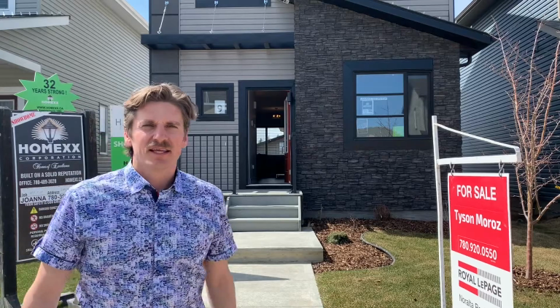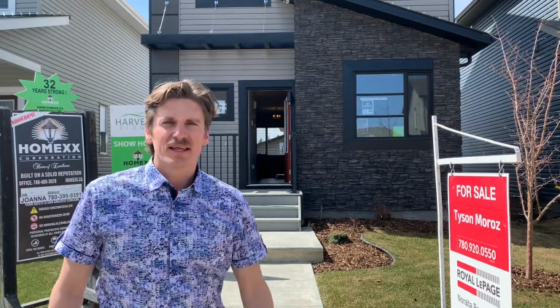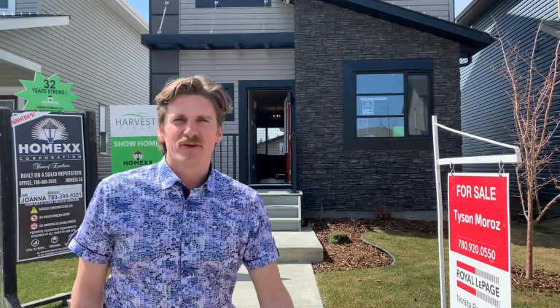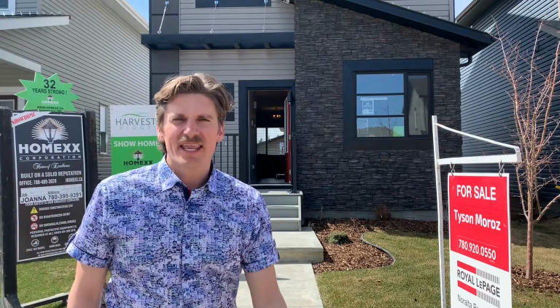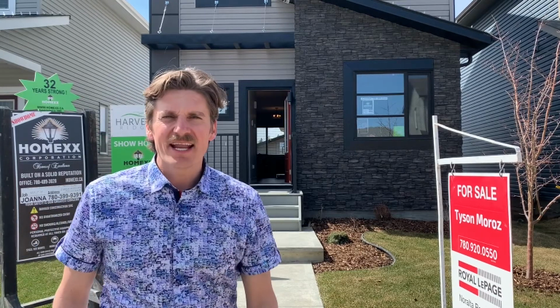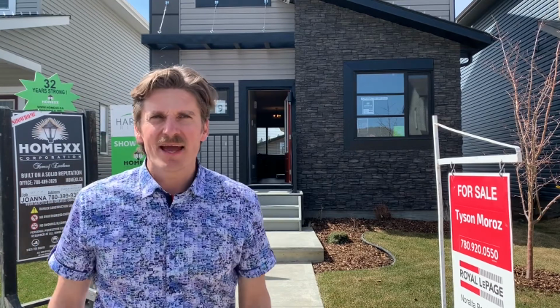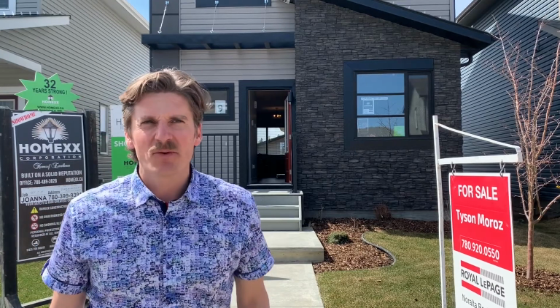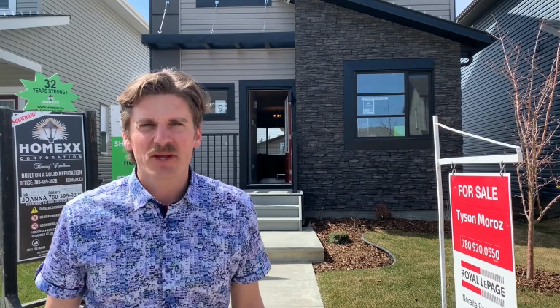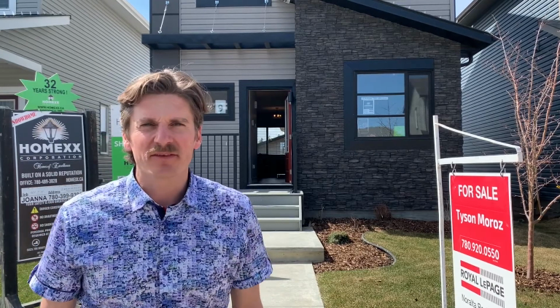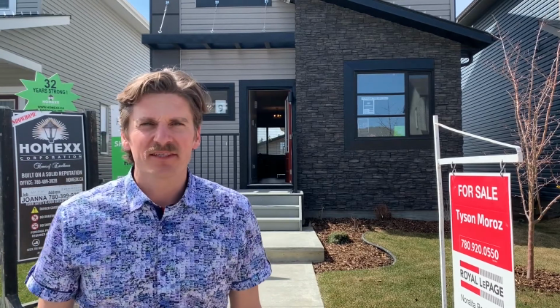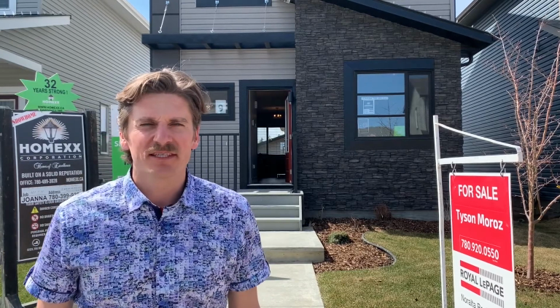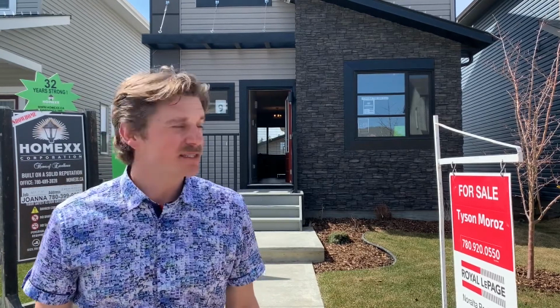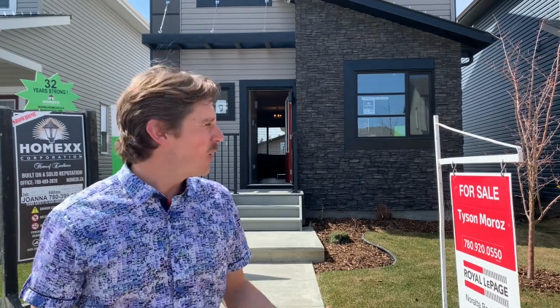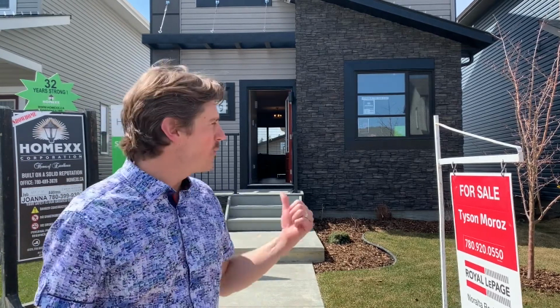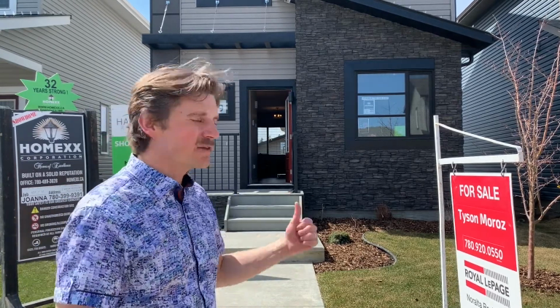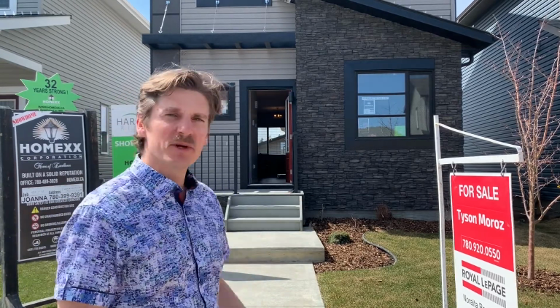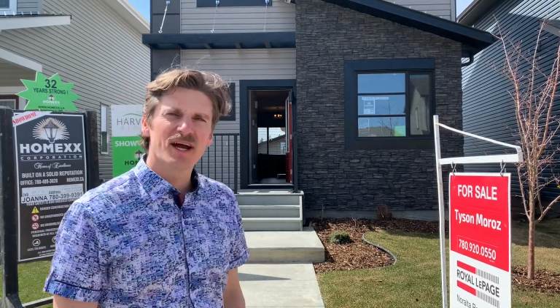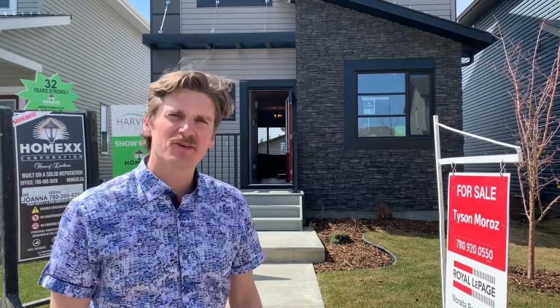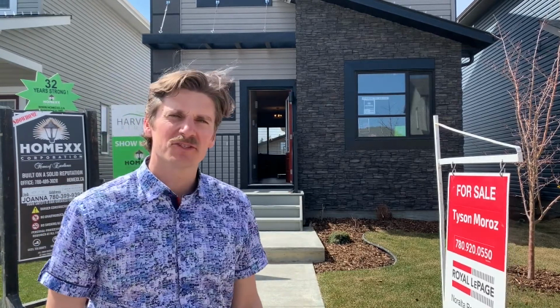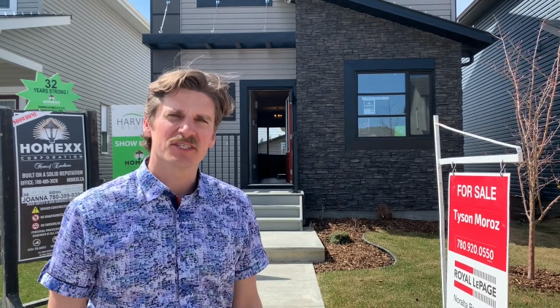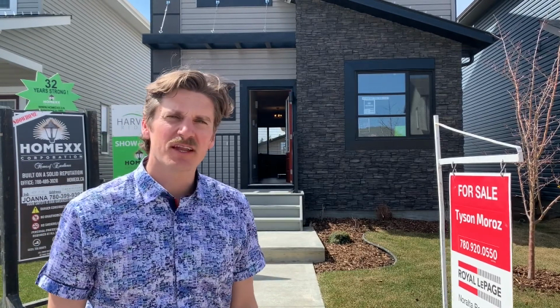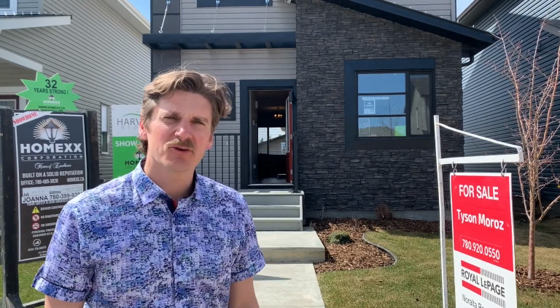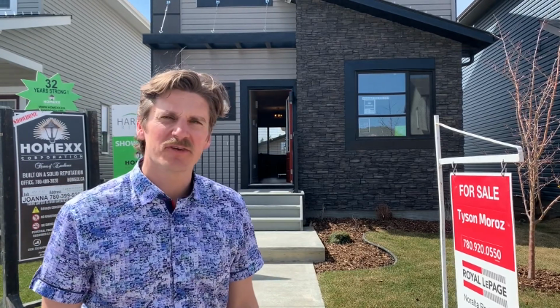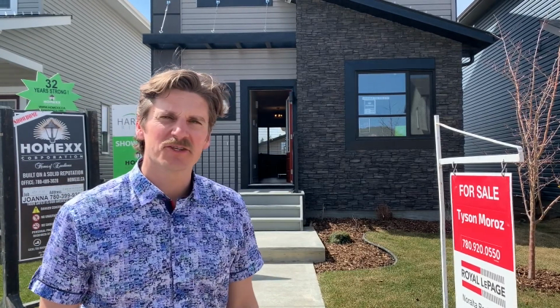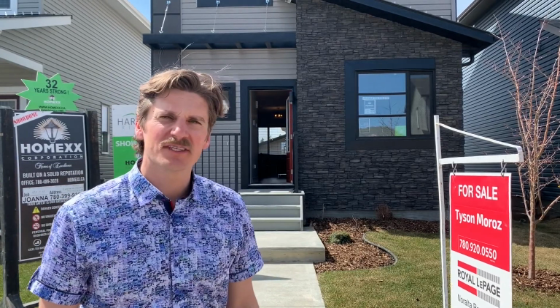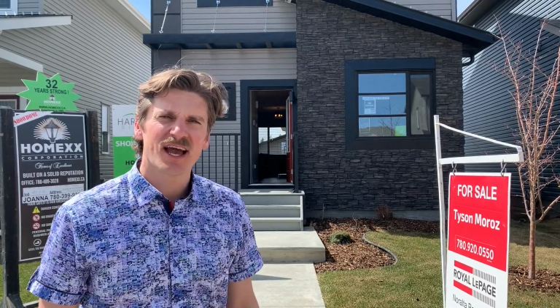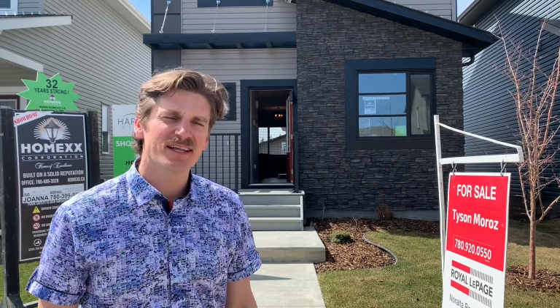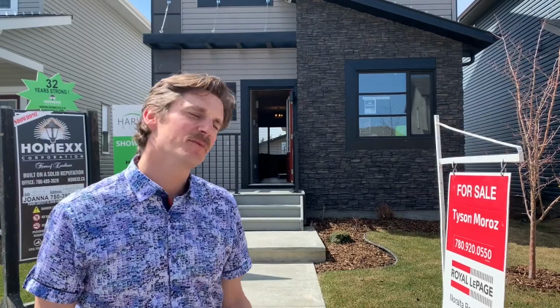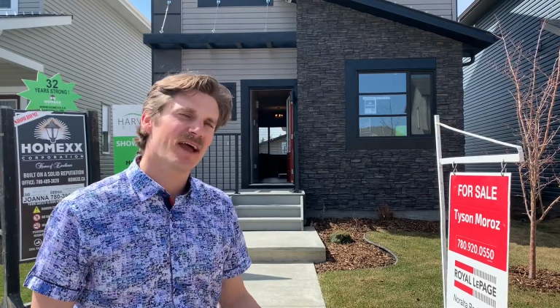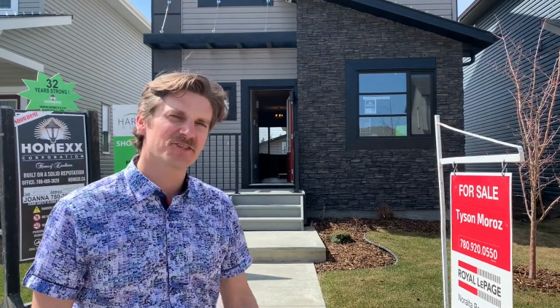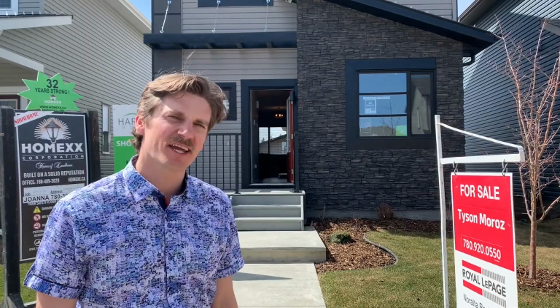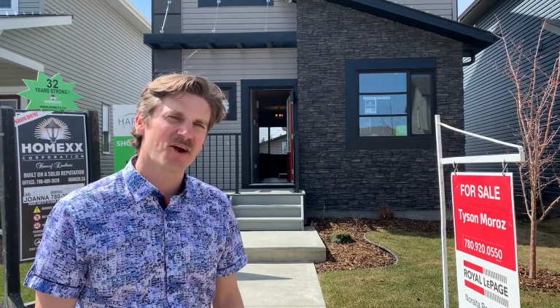Standing in front of 9 Hemingway Crescent, this is a HomeNext built house and there's a ton of cool features inside. Come inside and check it out.